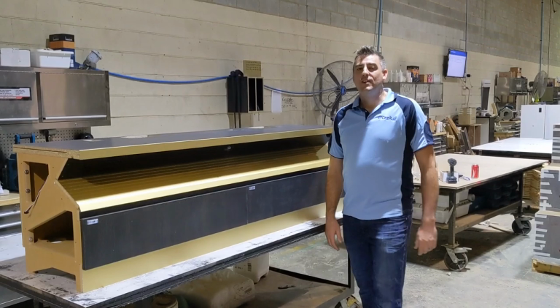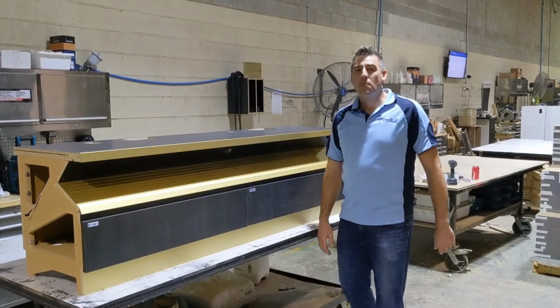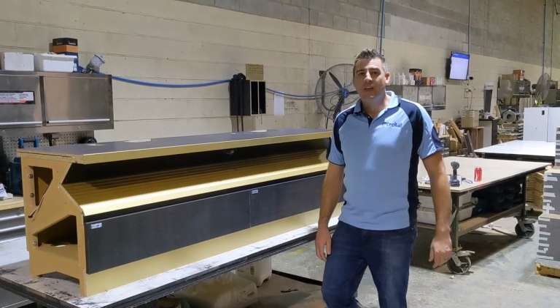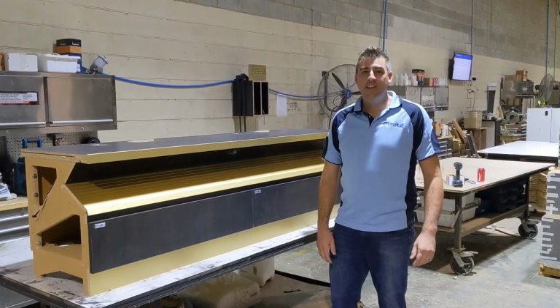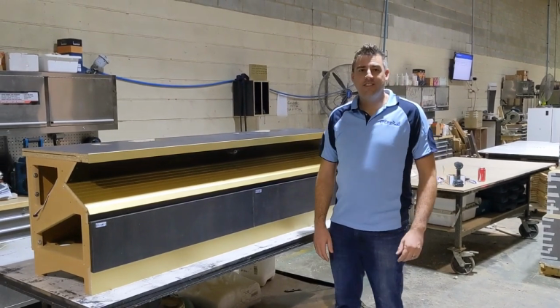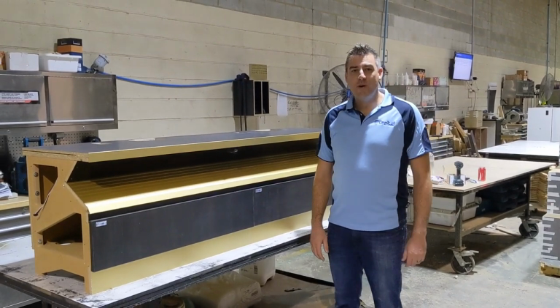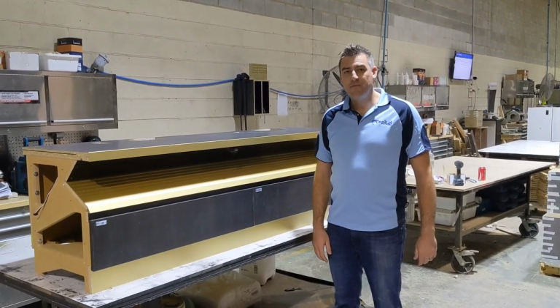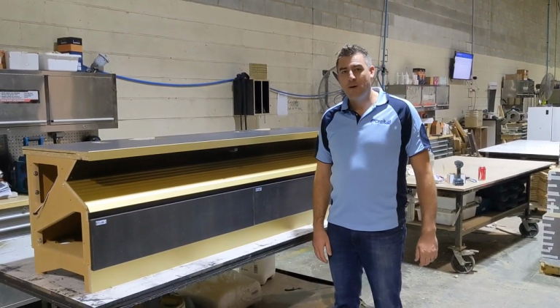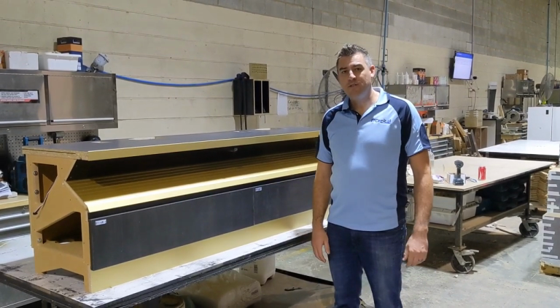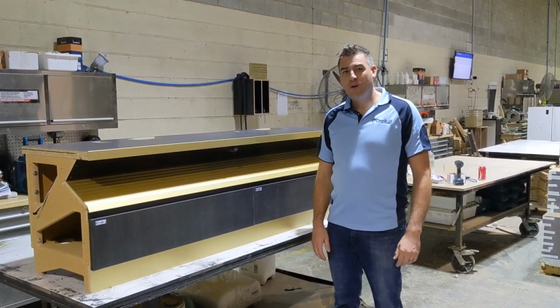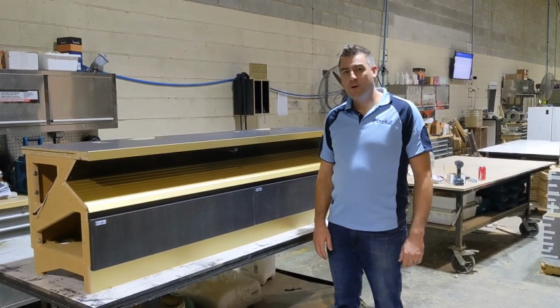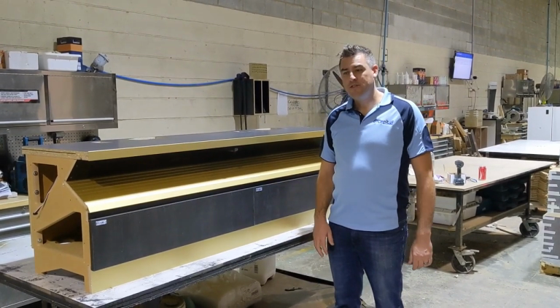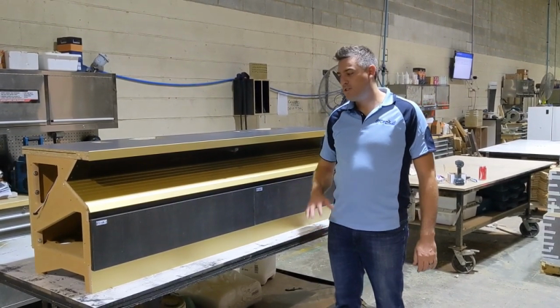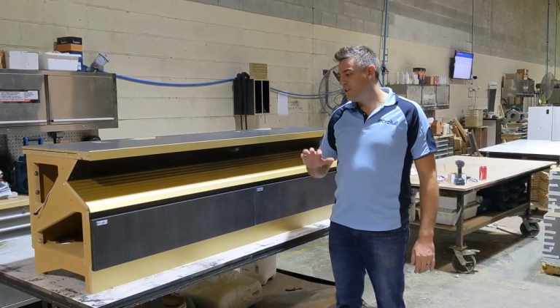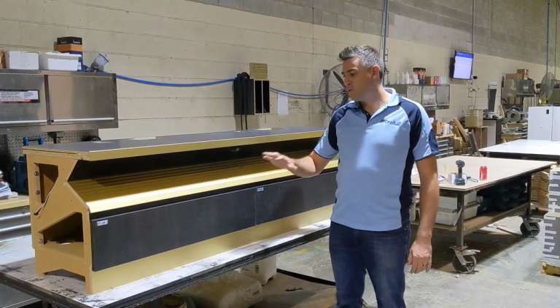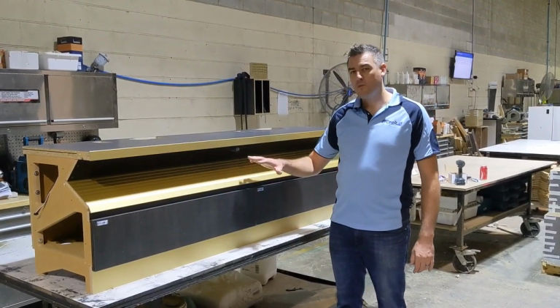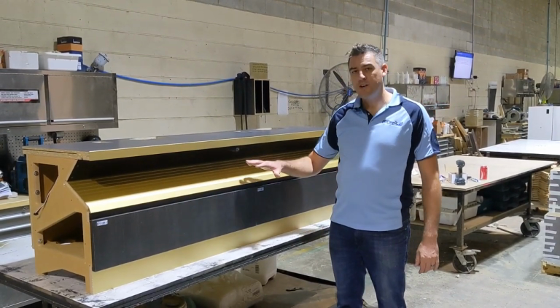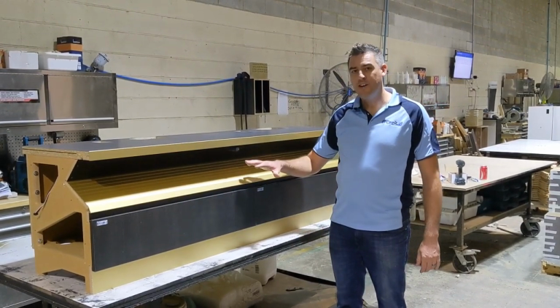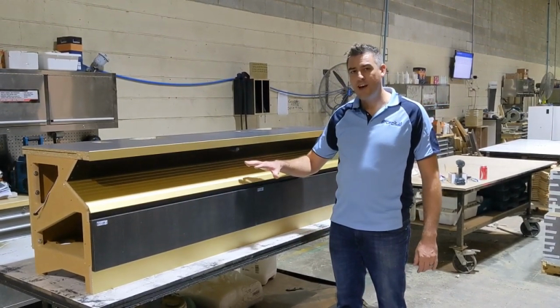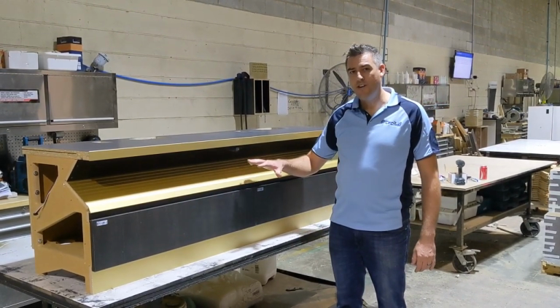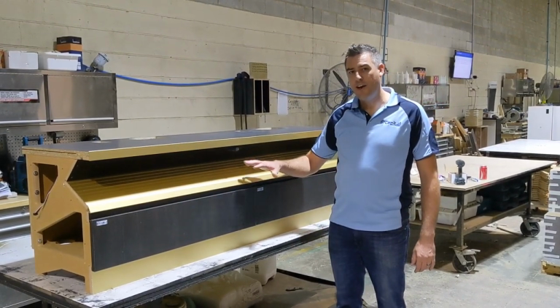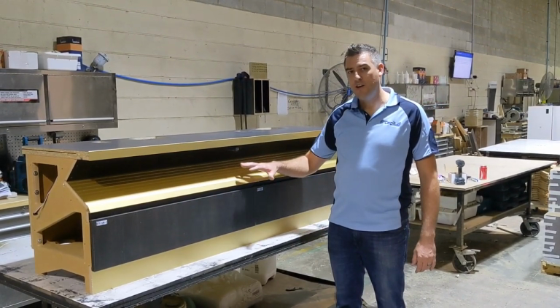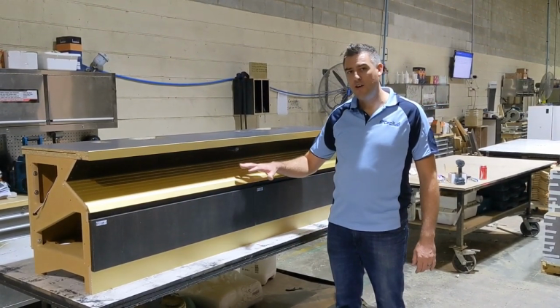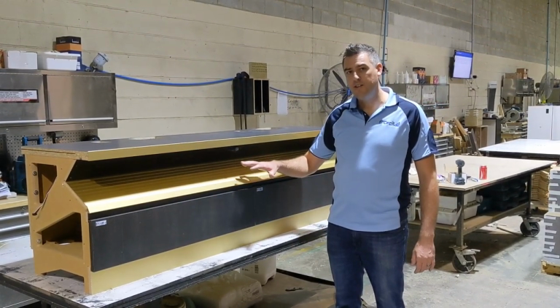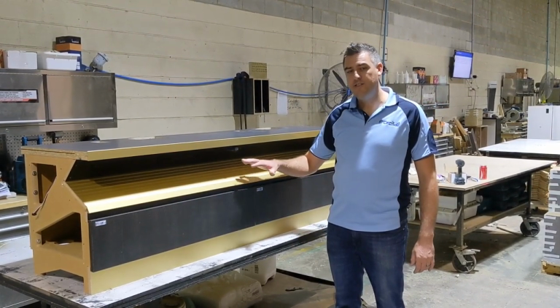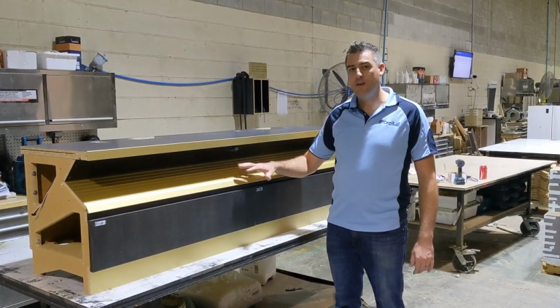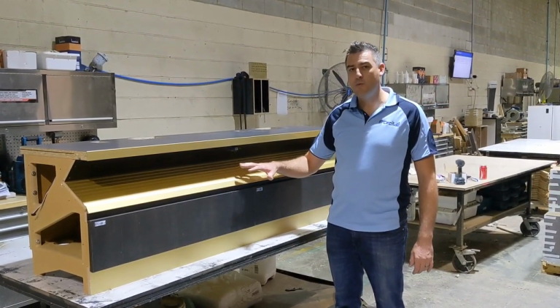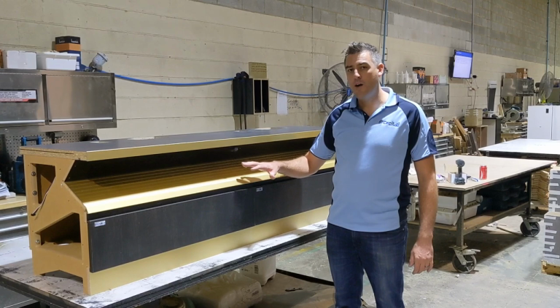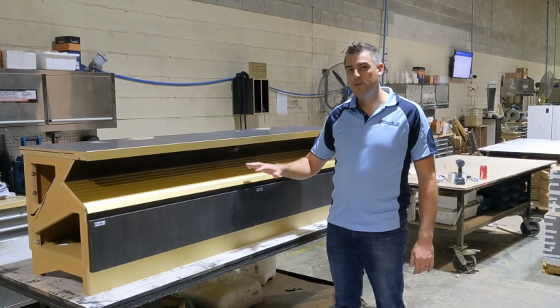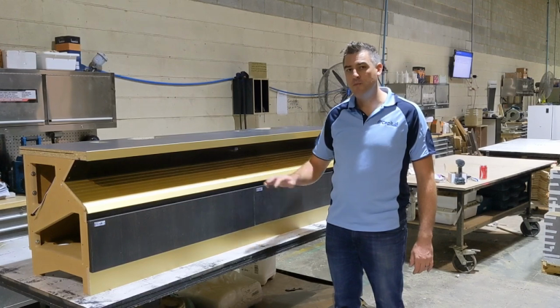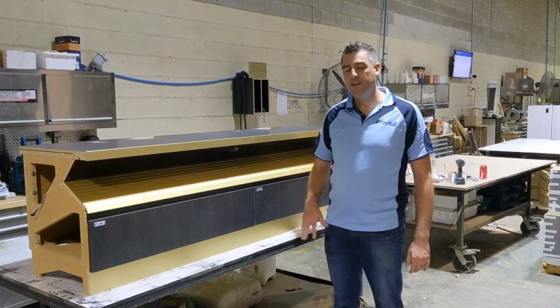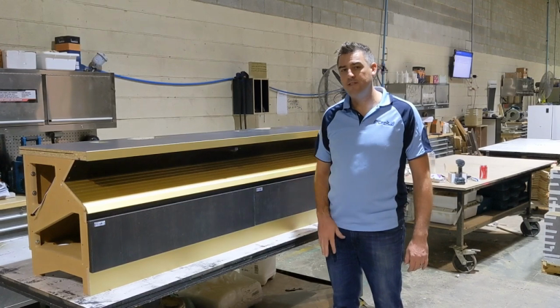Hi, this is Matt from Capital Design Works. Just going to do a quick rundown today on how to disassemble poker machine bases.